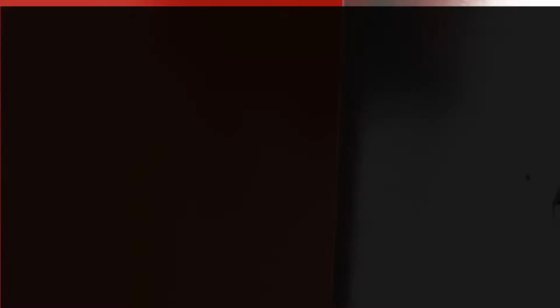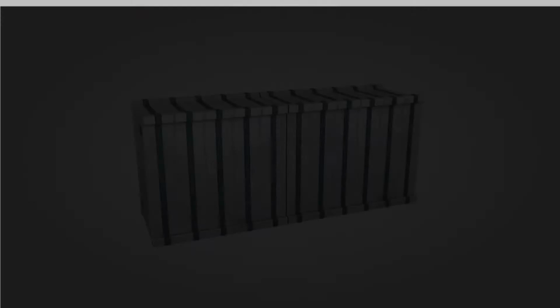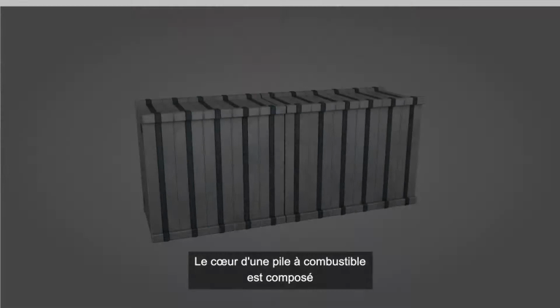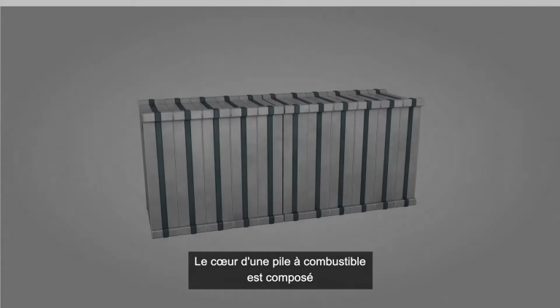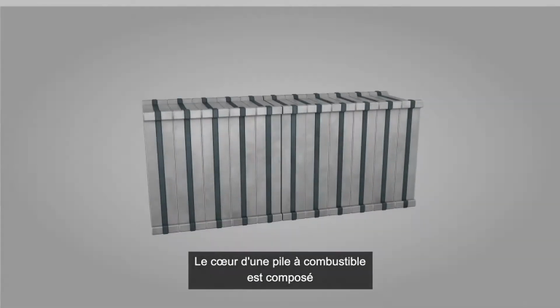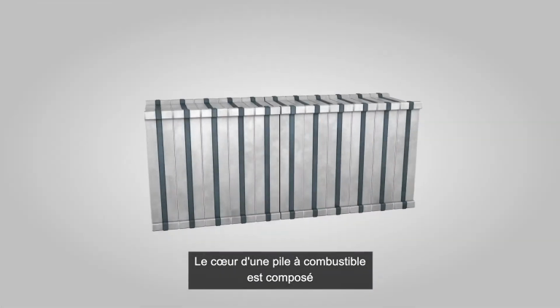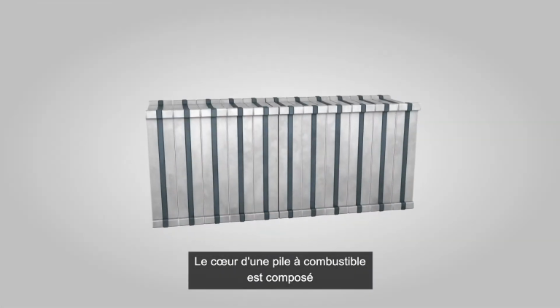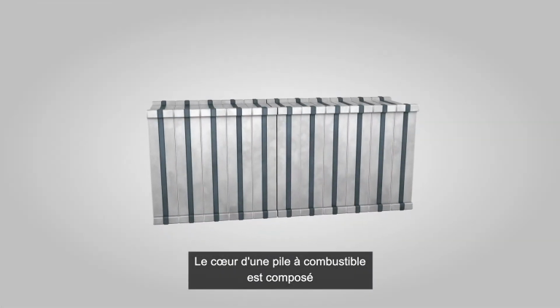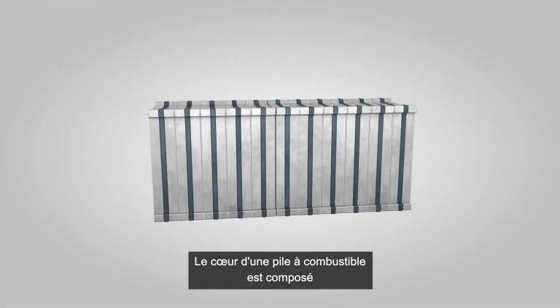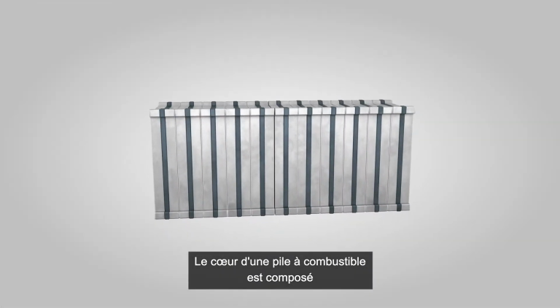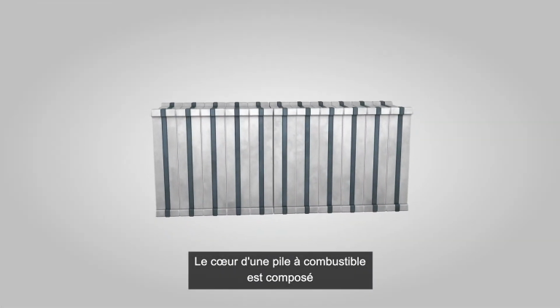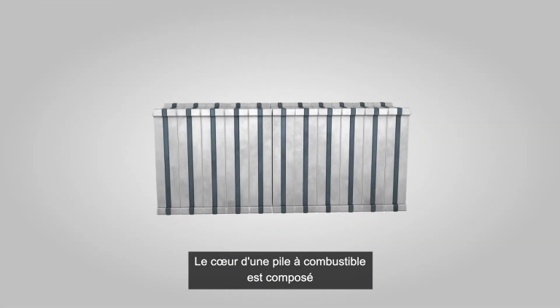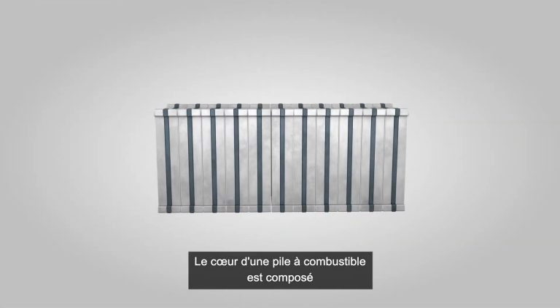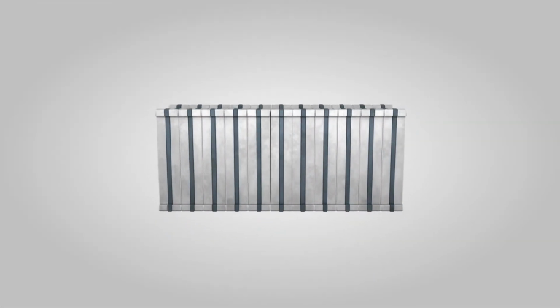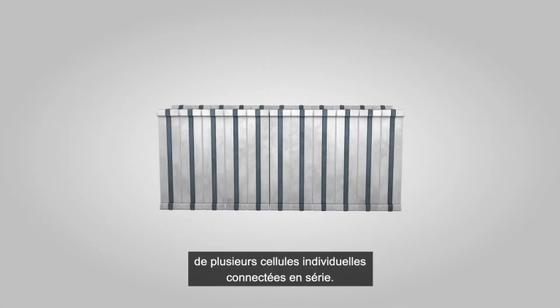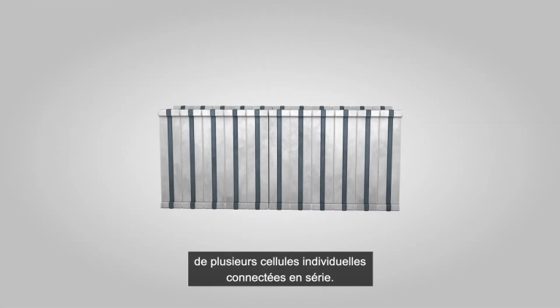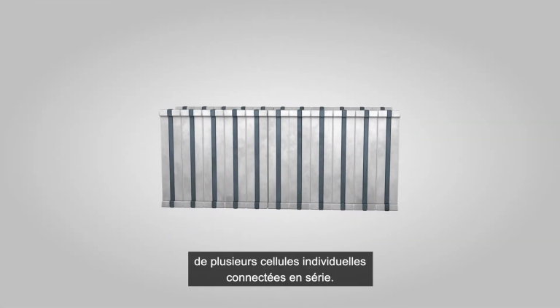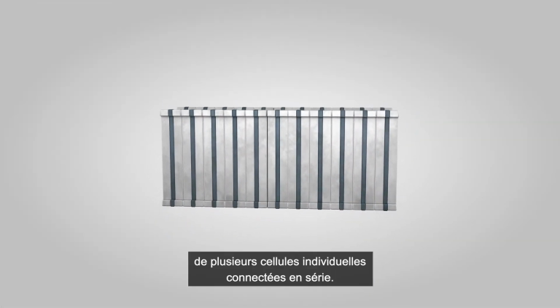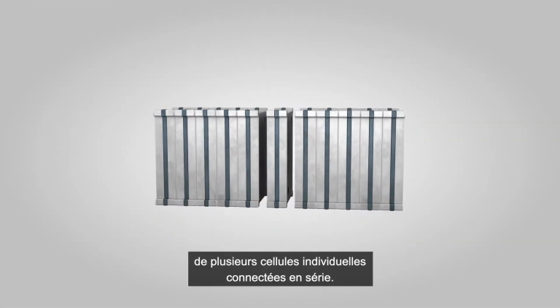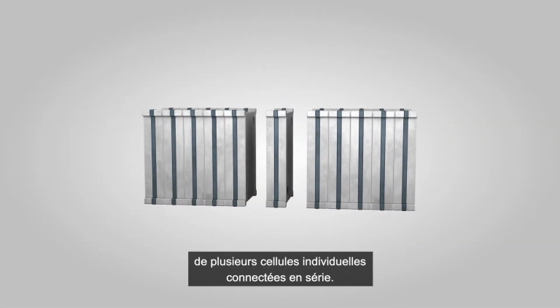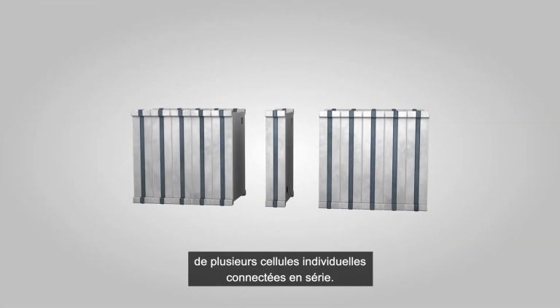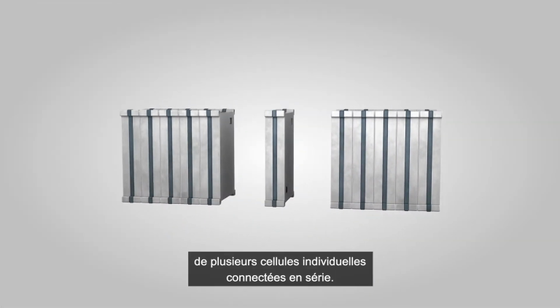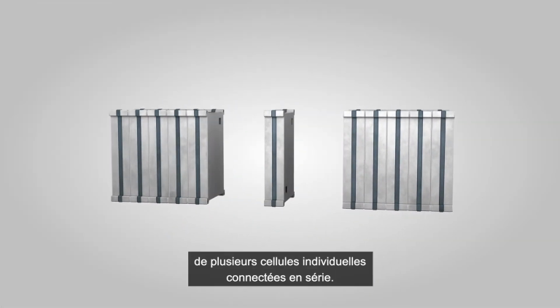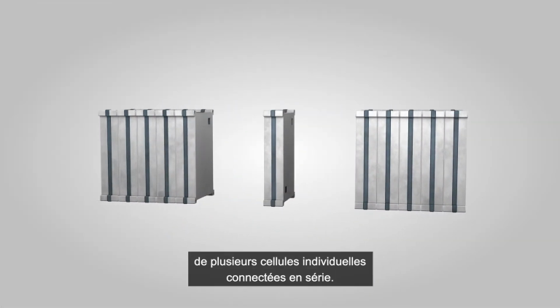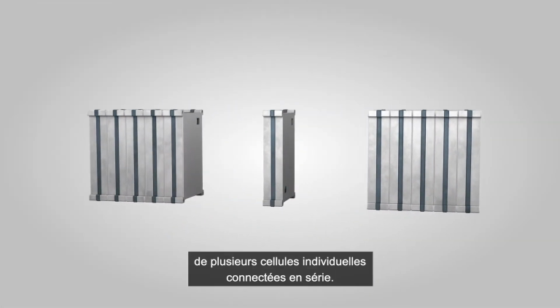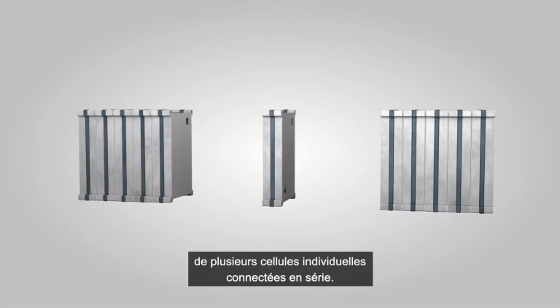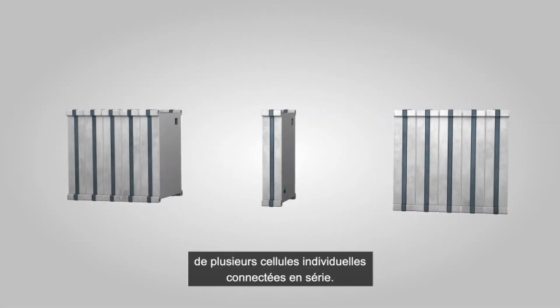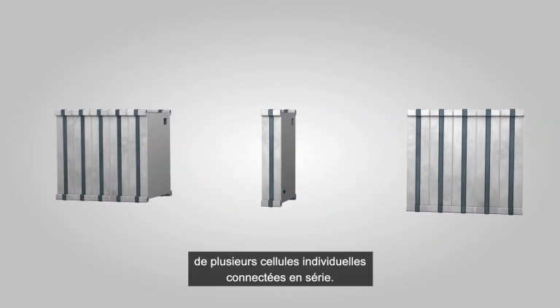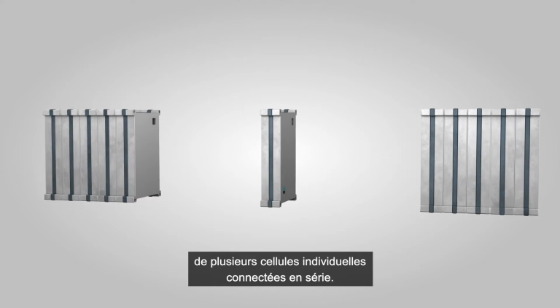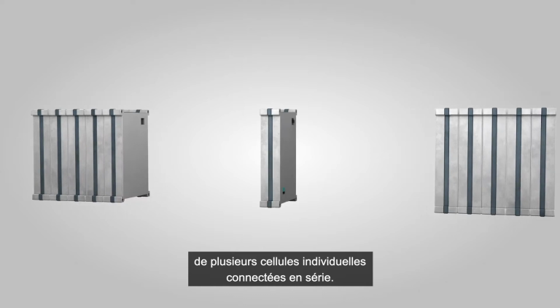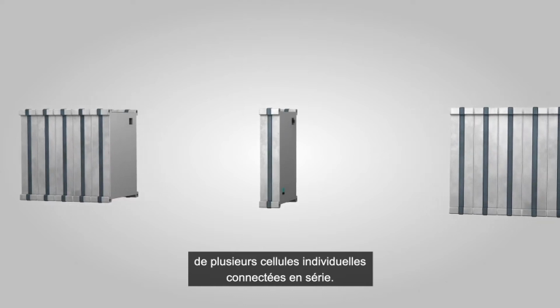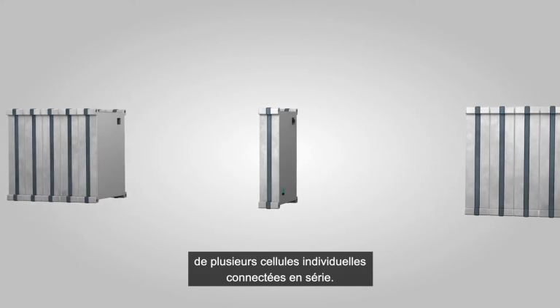The heart of a fuel cell is the so-called stack, which consists of several individual cells connected in series.